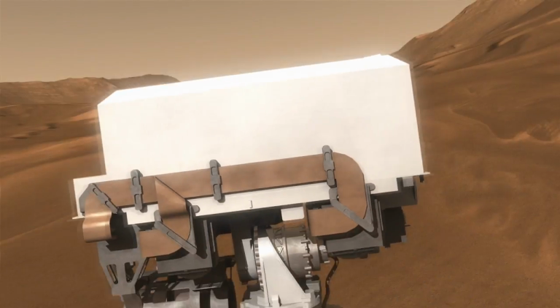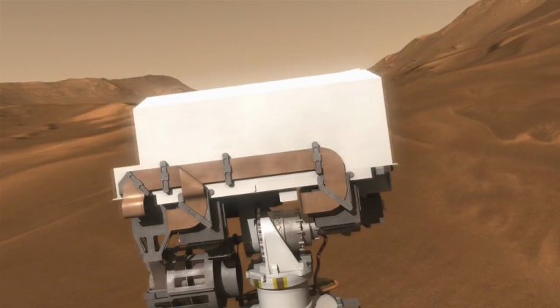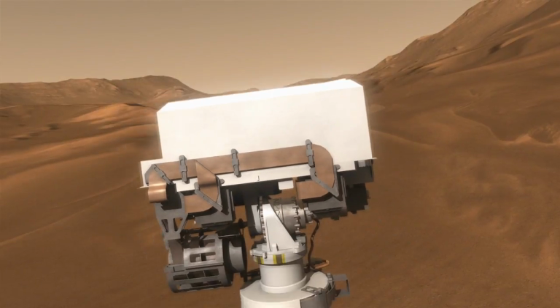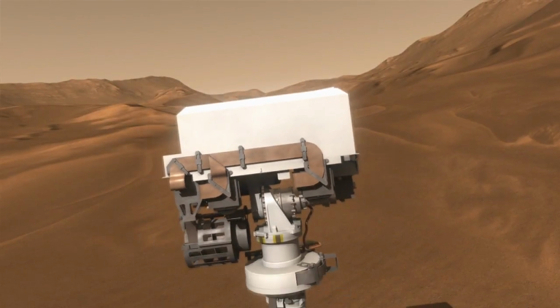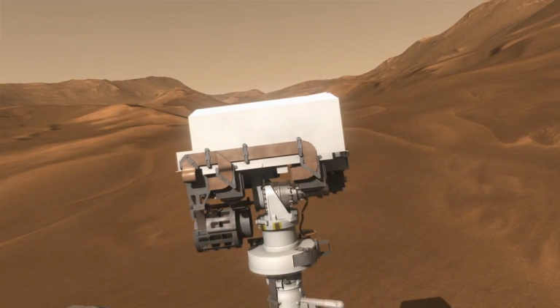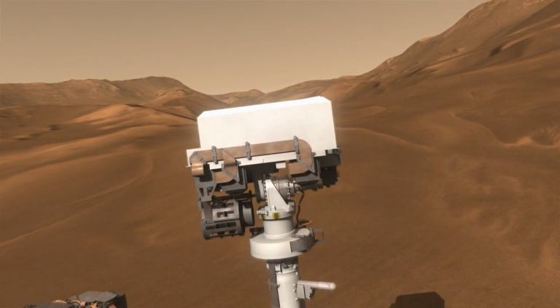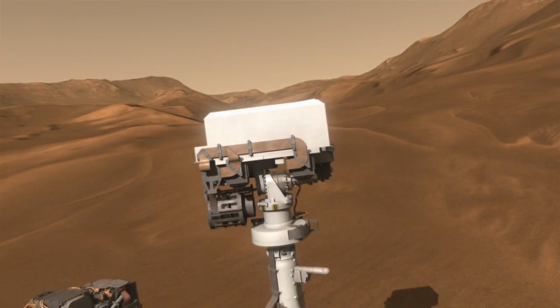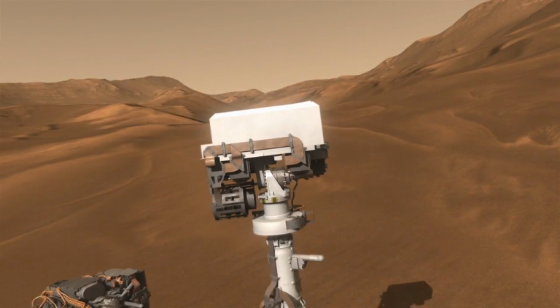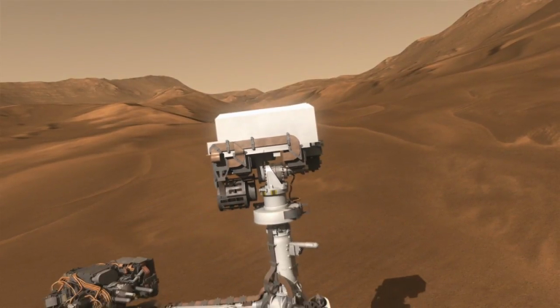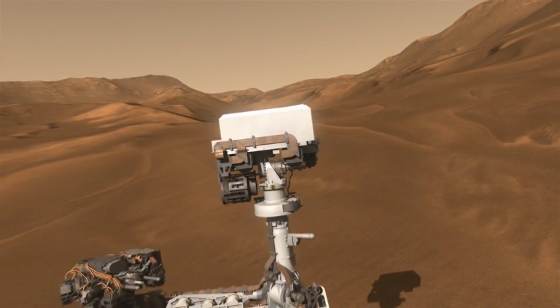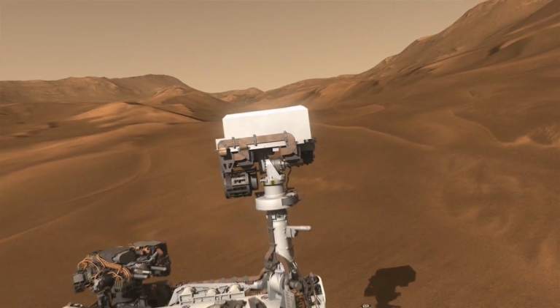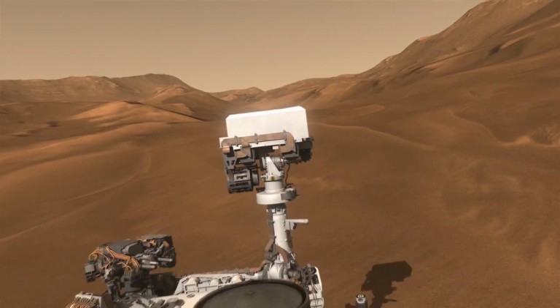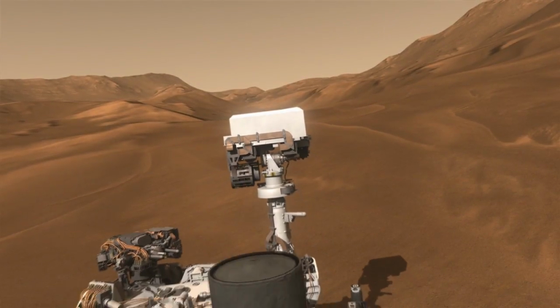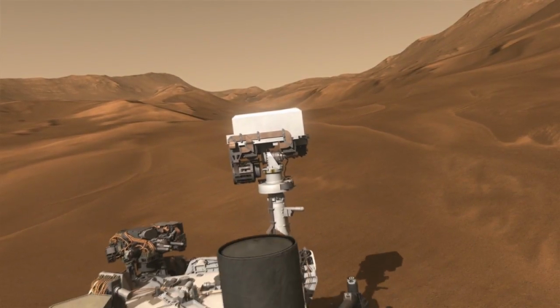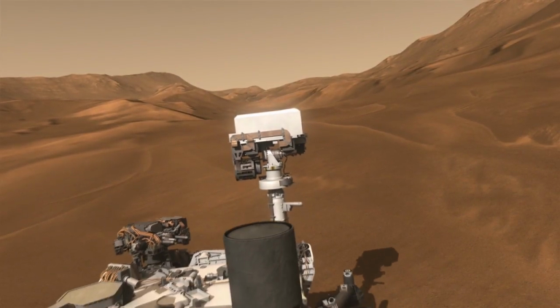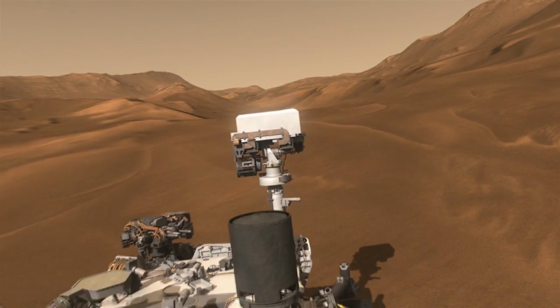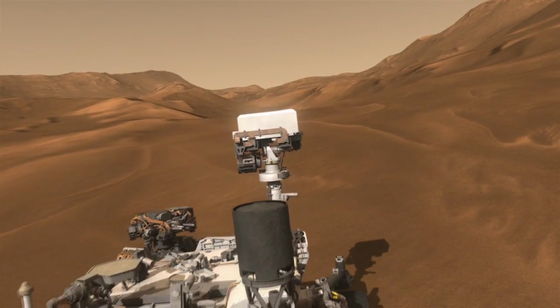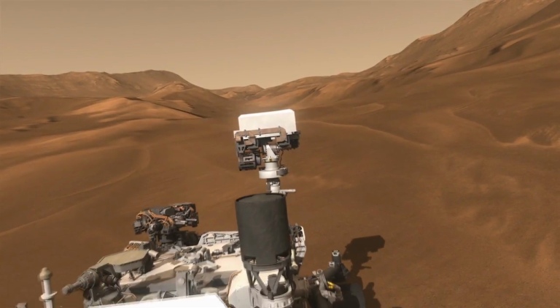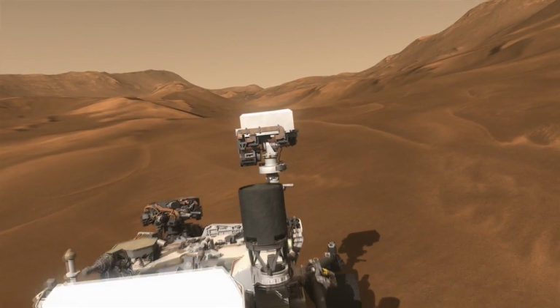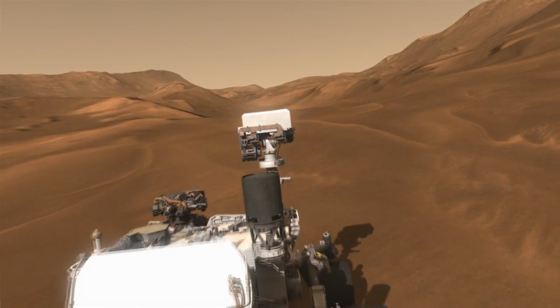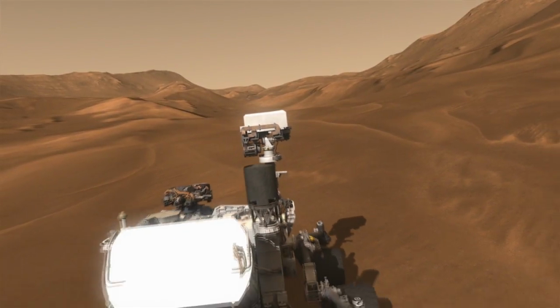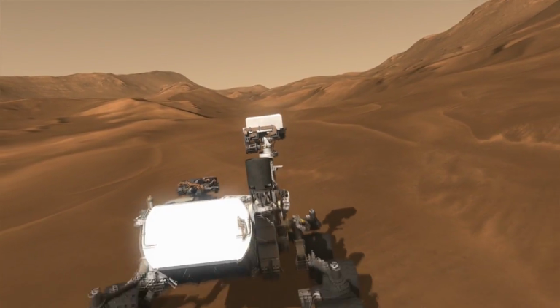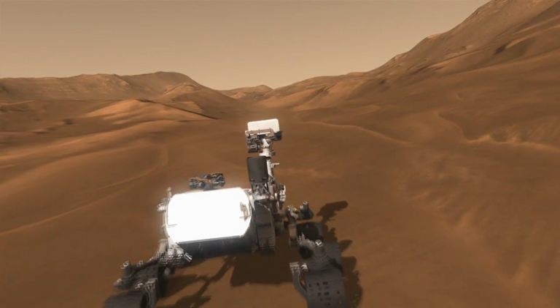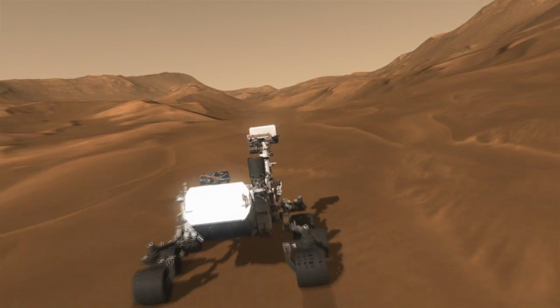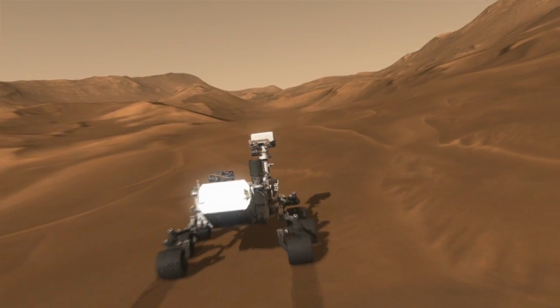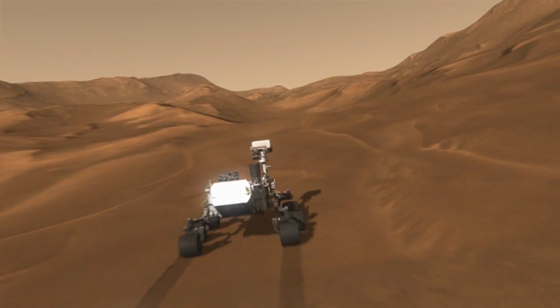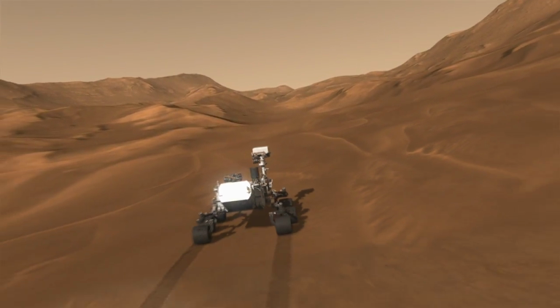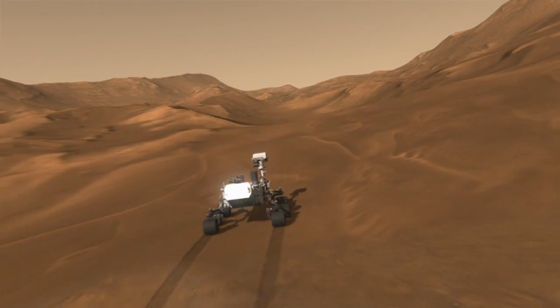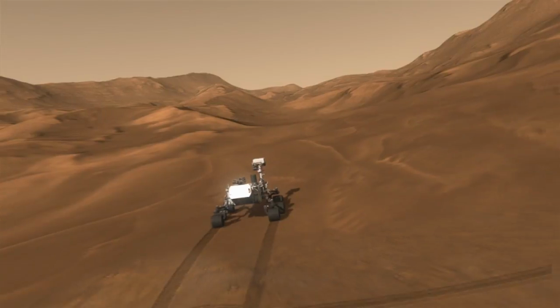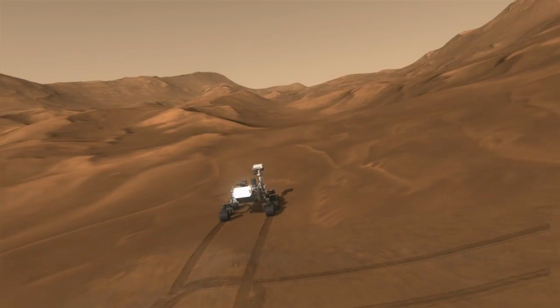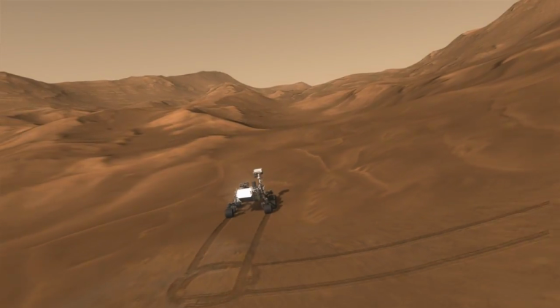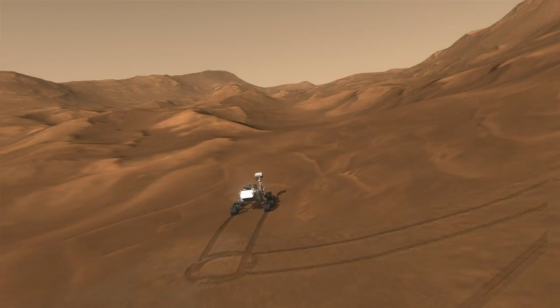Curiosity will be exploring the Red Planet for at least two years and there is no telling what we will discover.